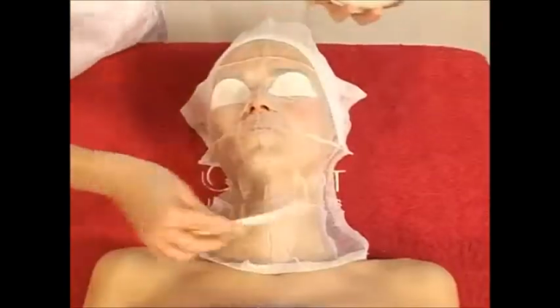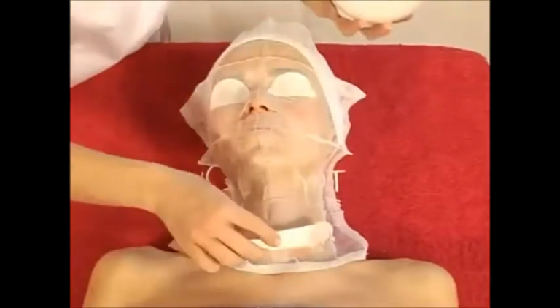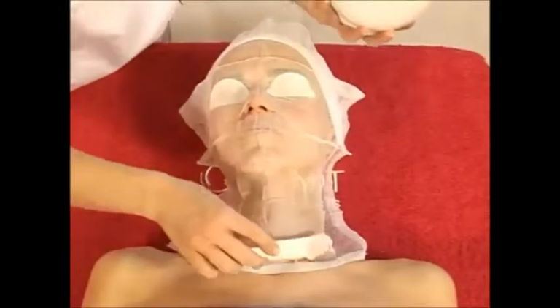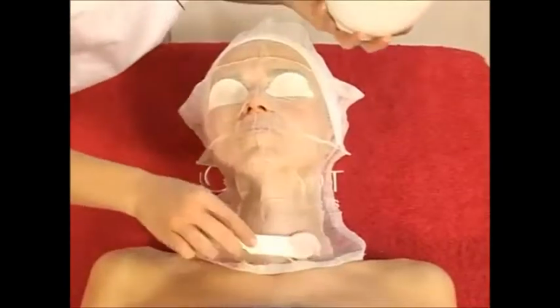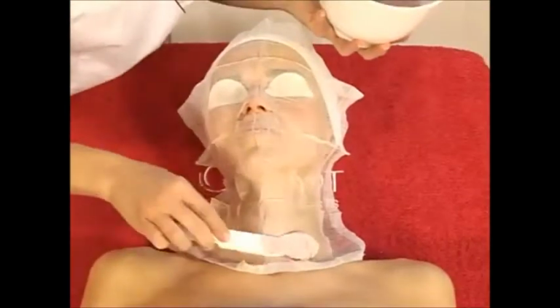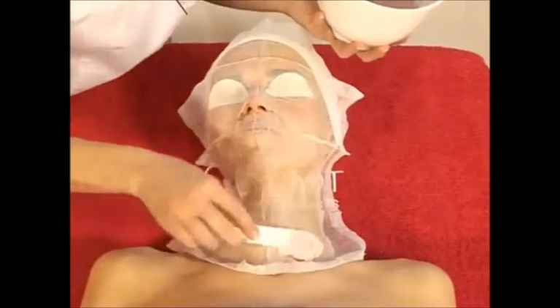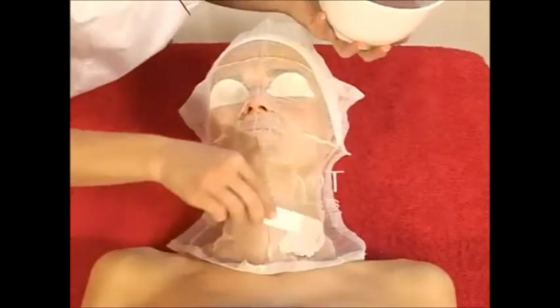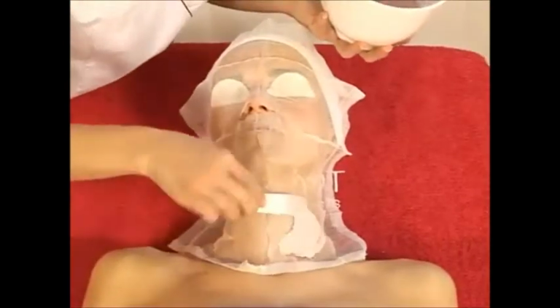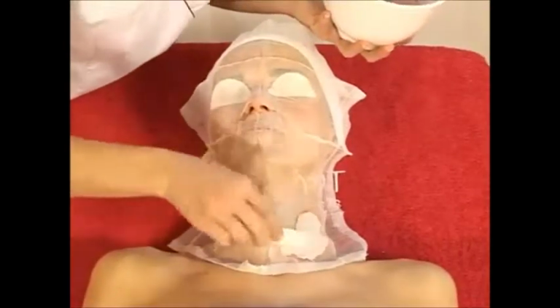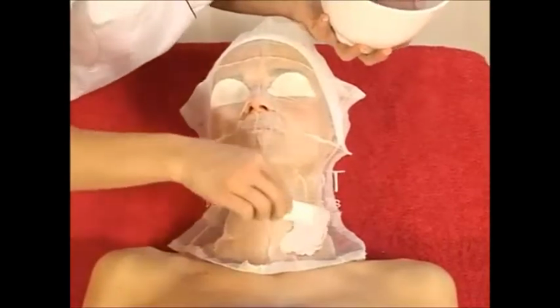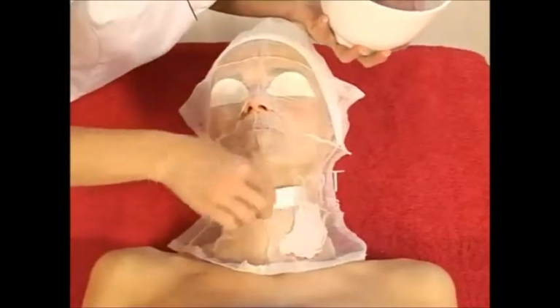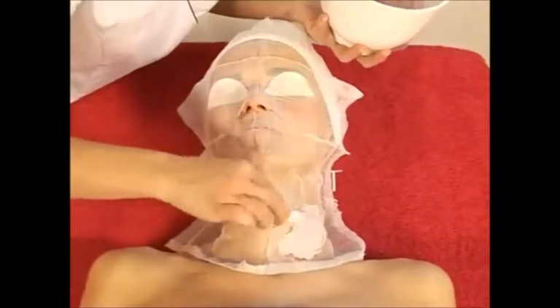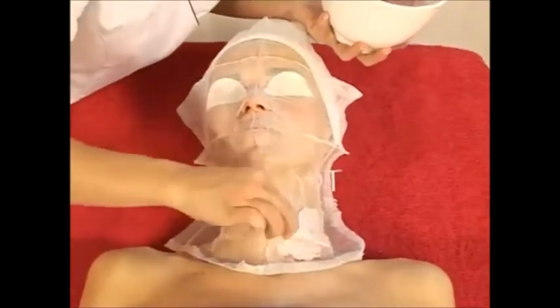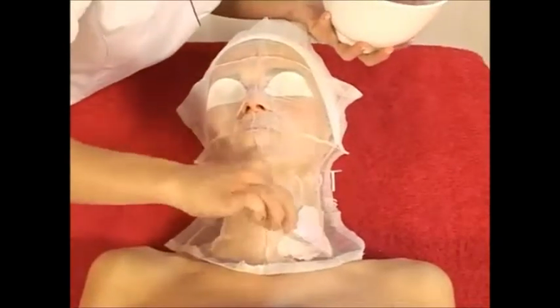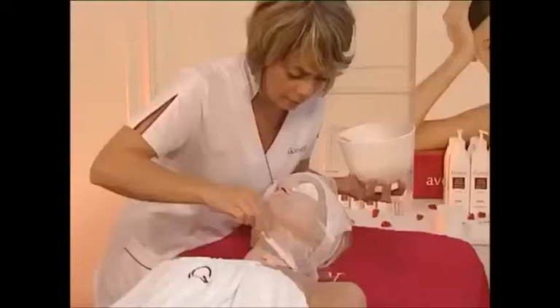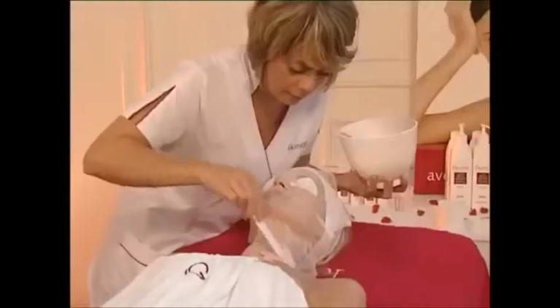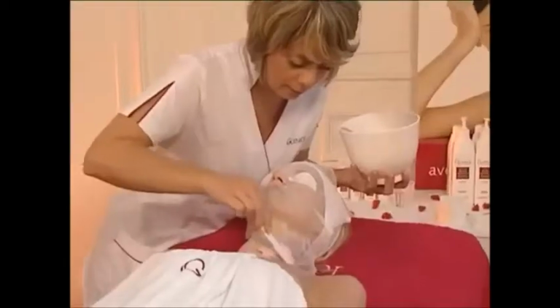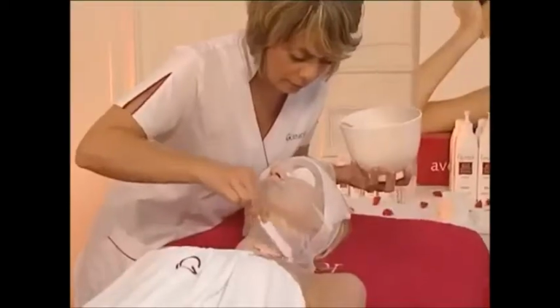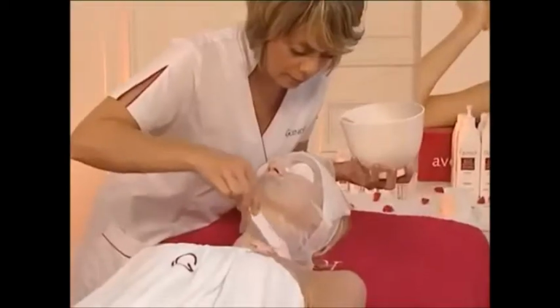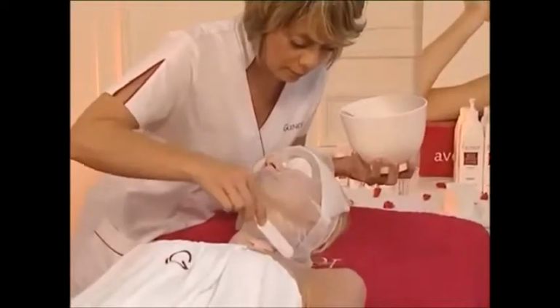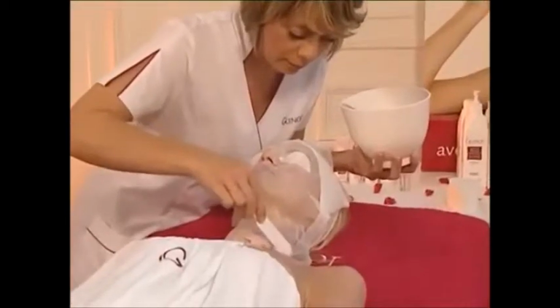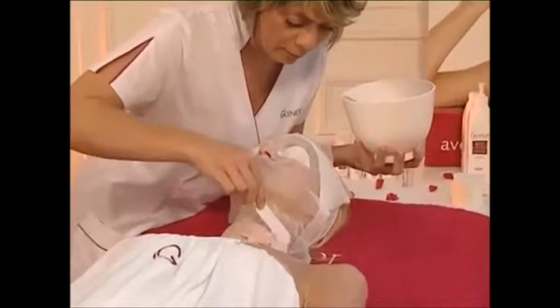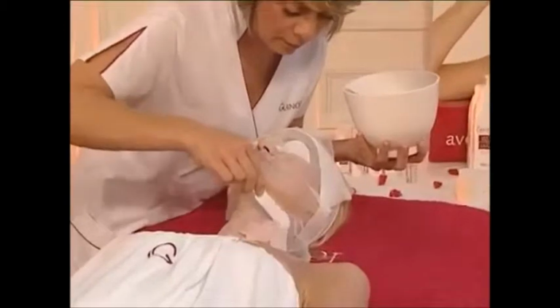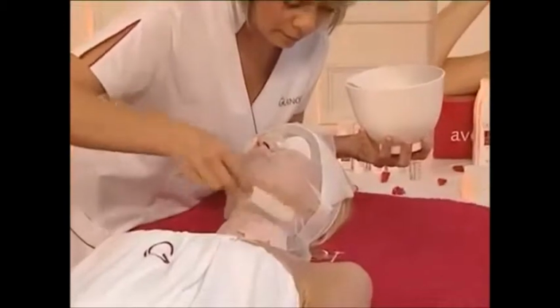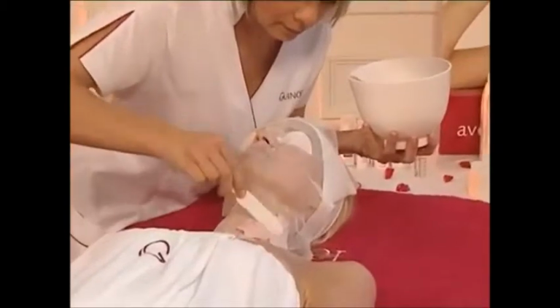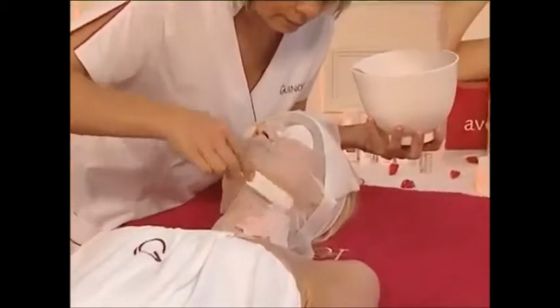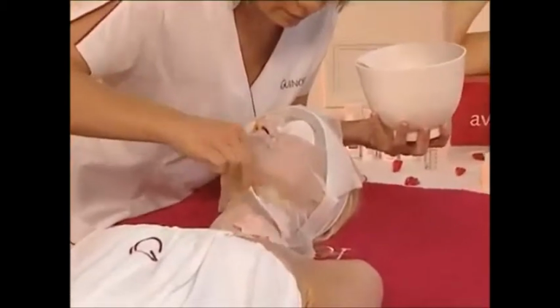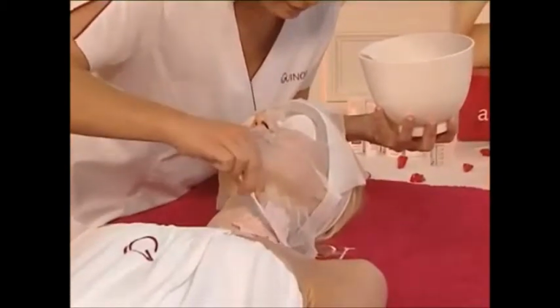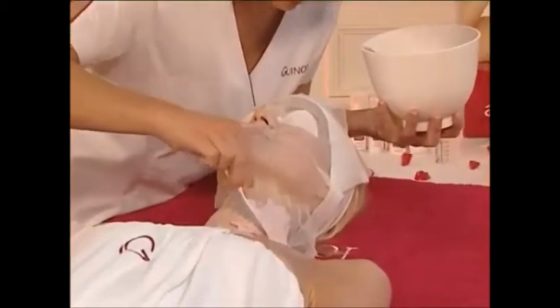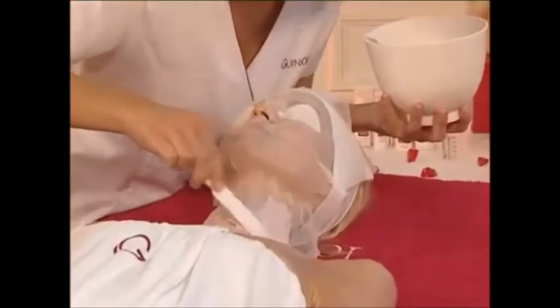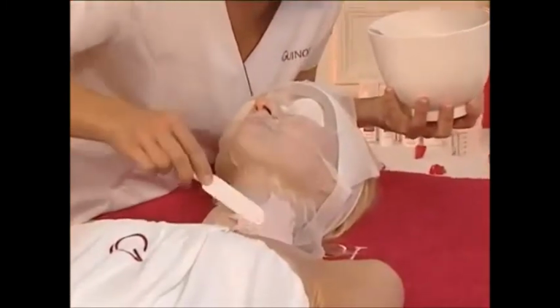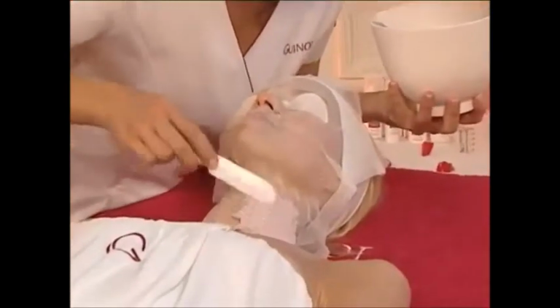Using a spatula, apply the mask in an even layer directly onto the gauze all over the face and neck.